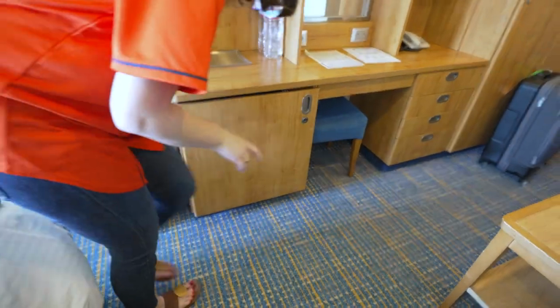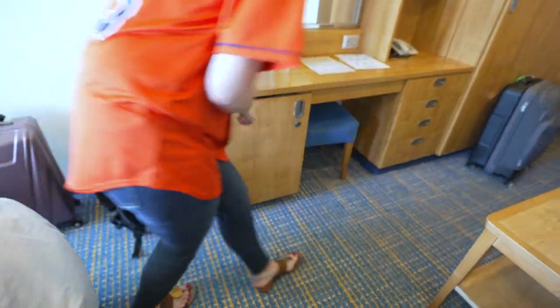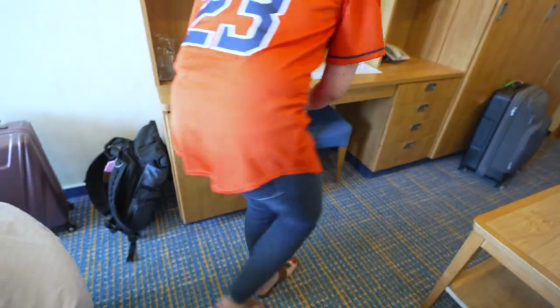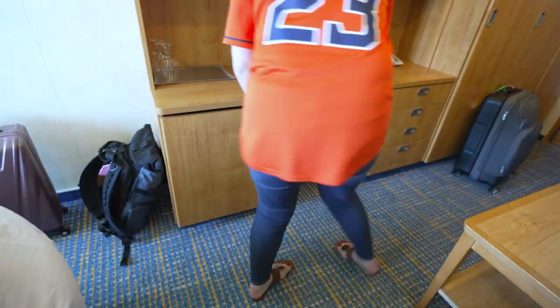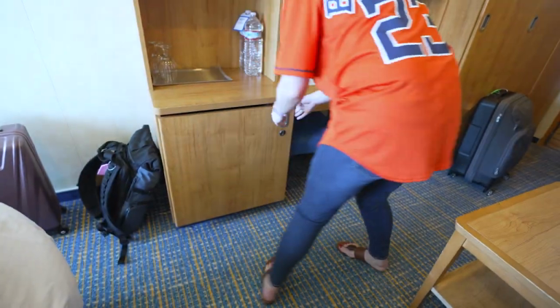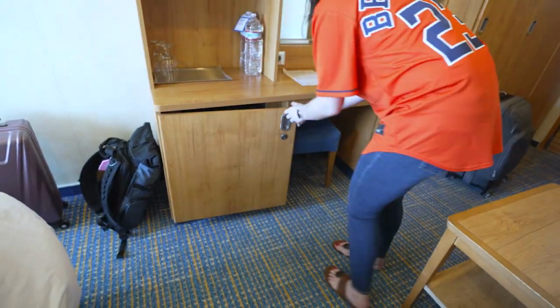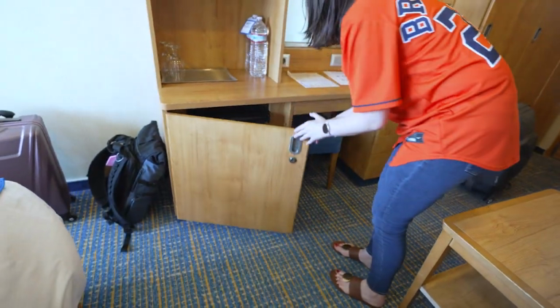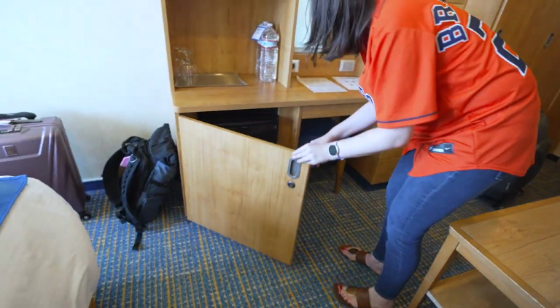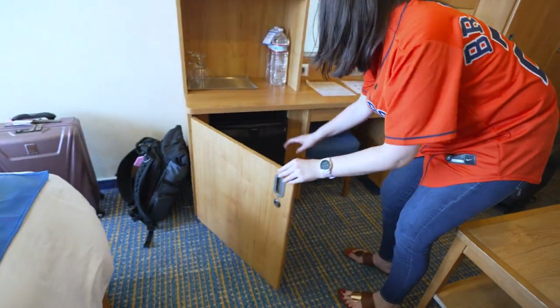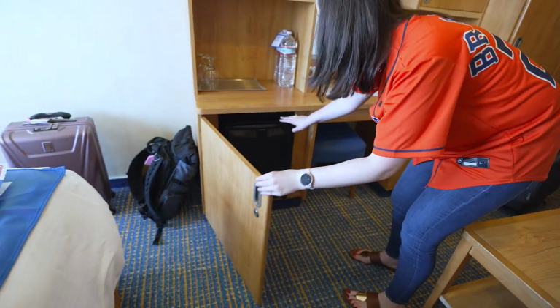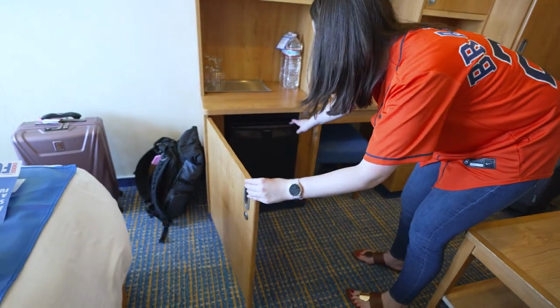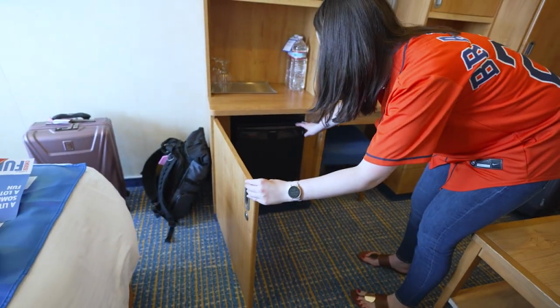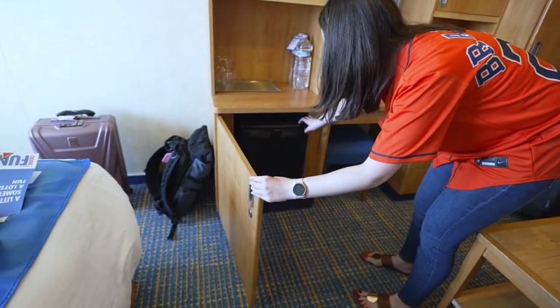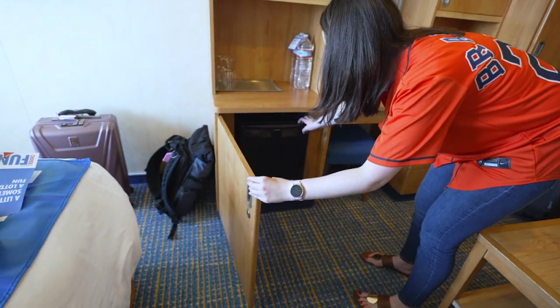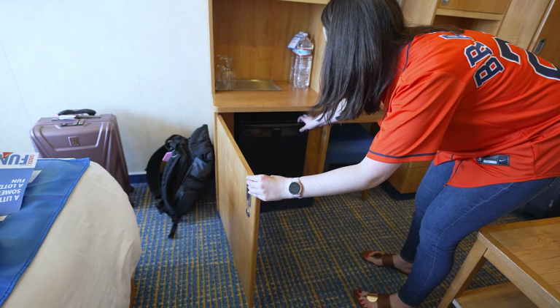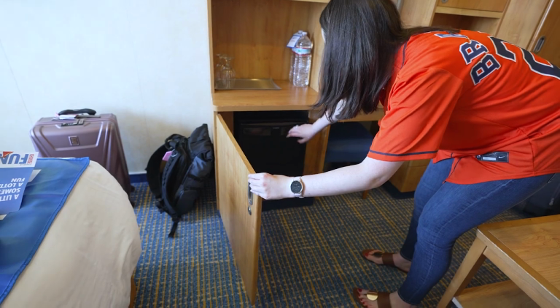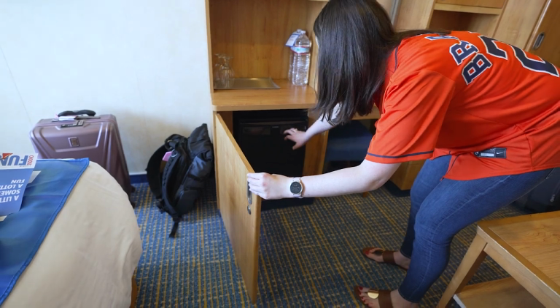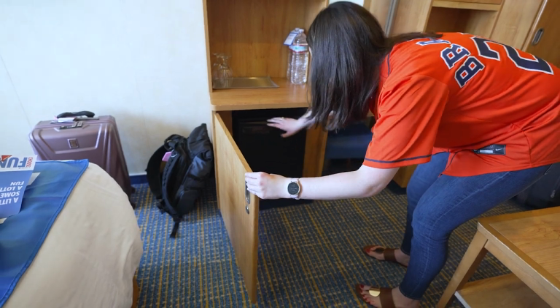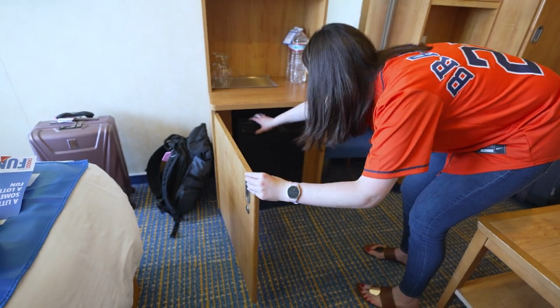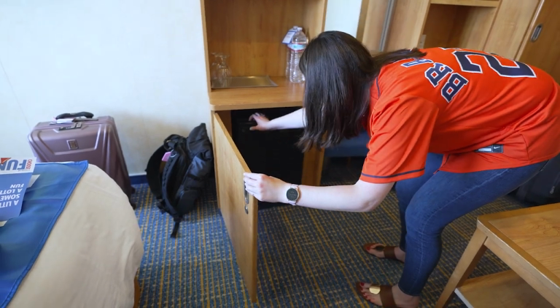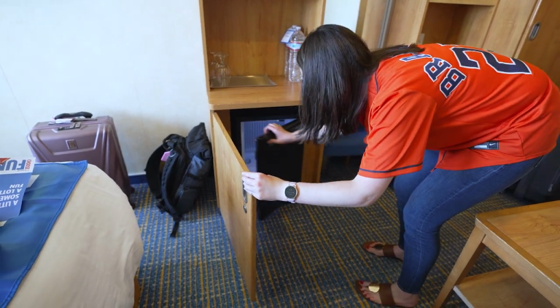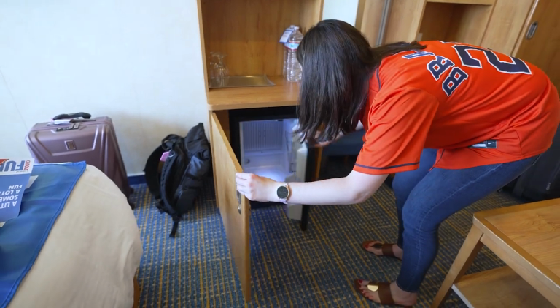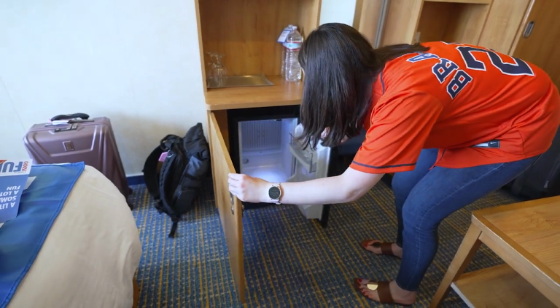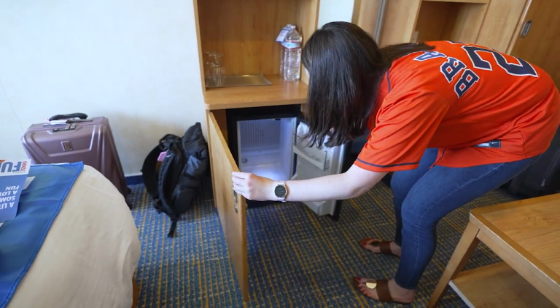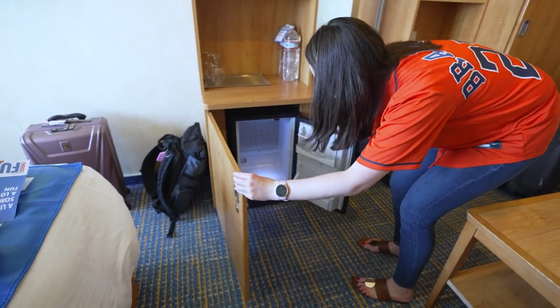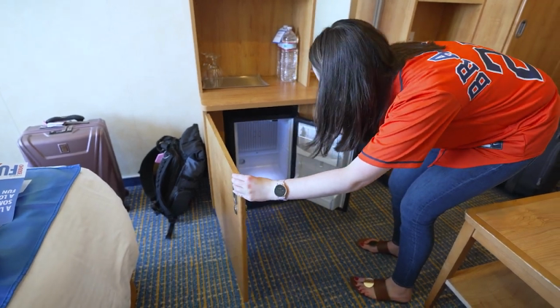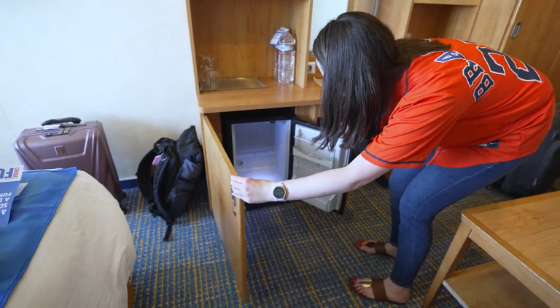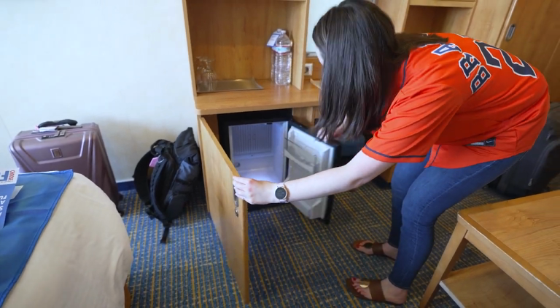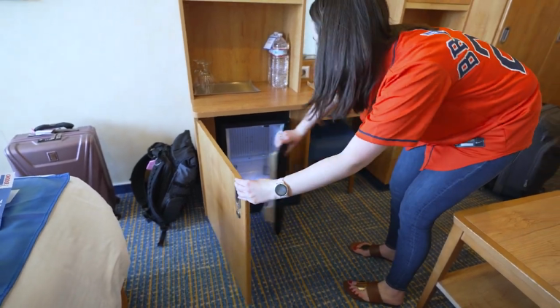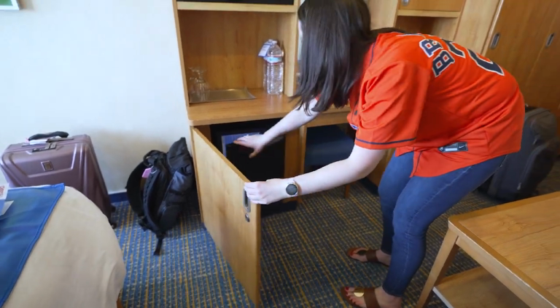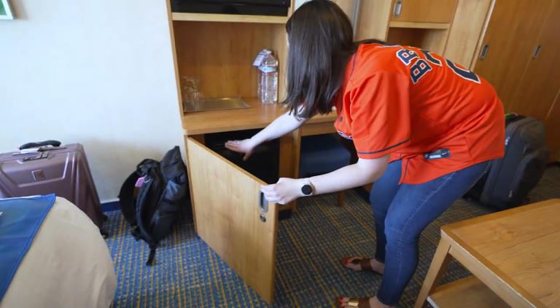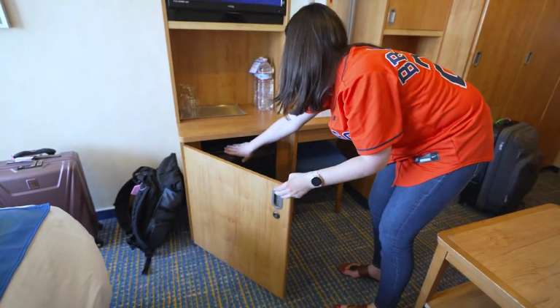Do we have a mini fridge? It's a cooler. So I guess a standard balcony room comes with a cooler.